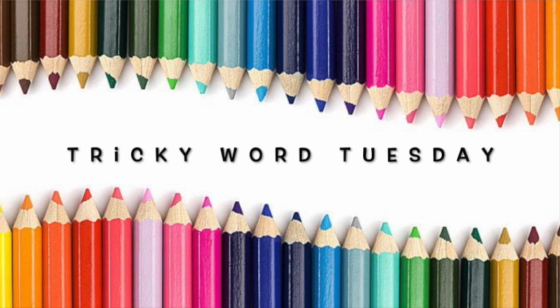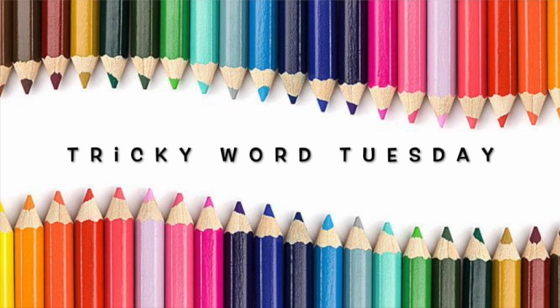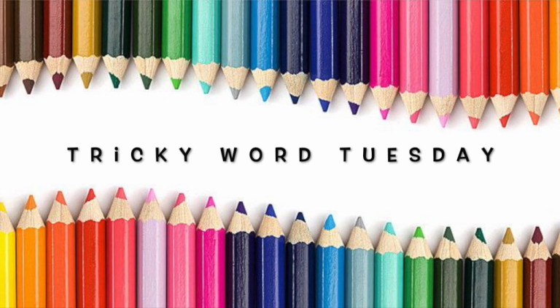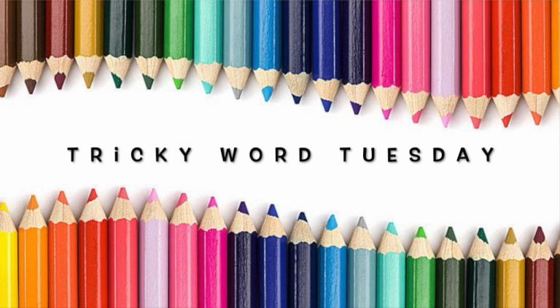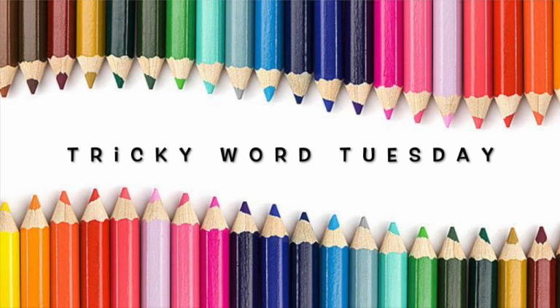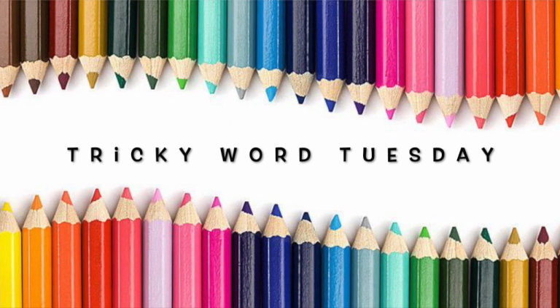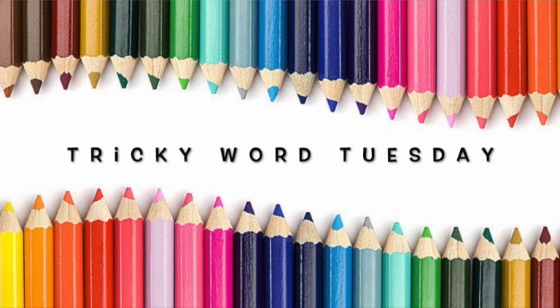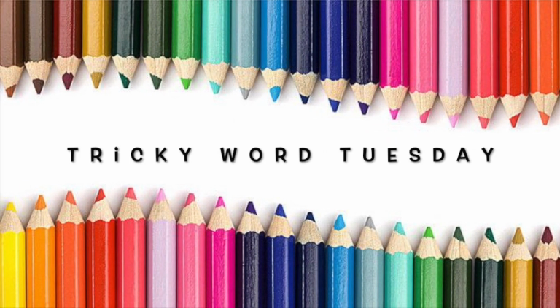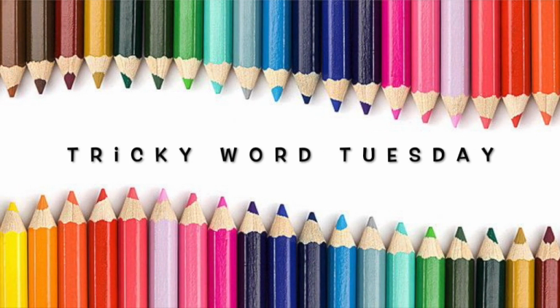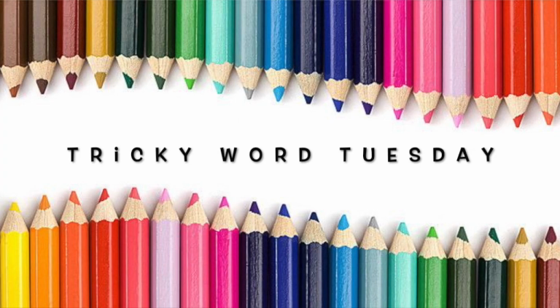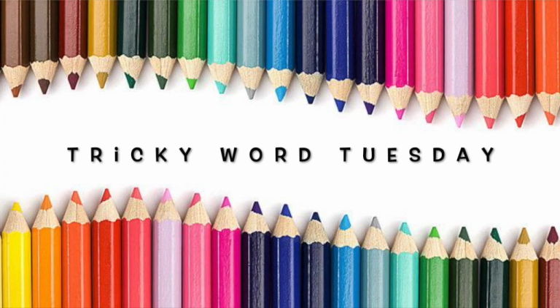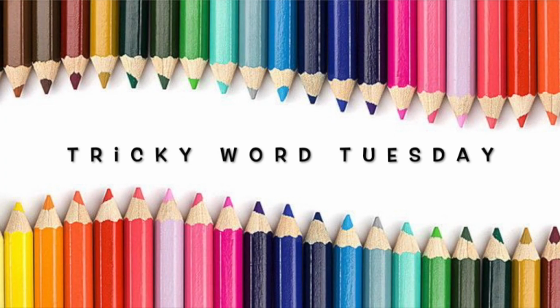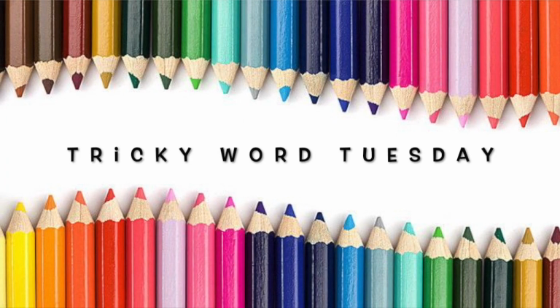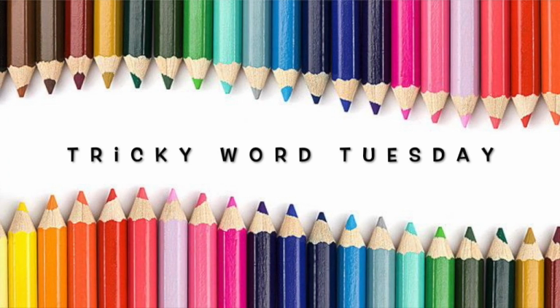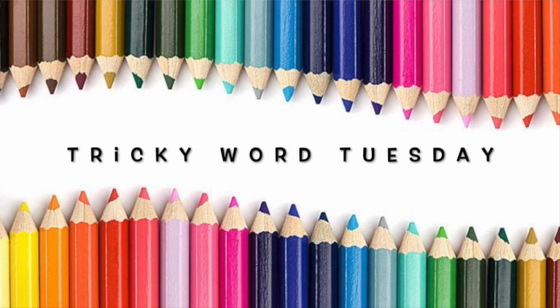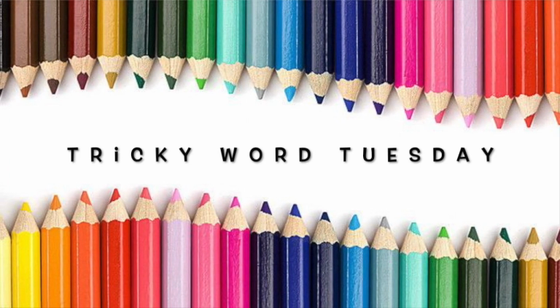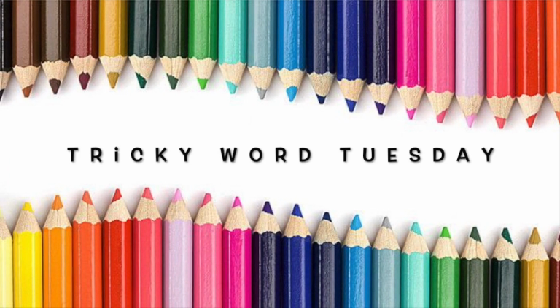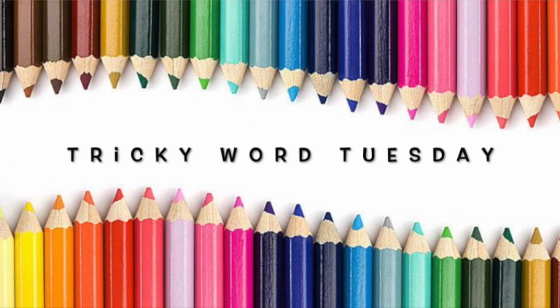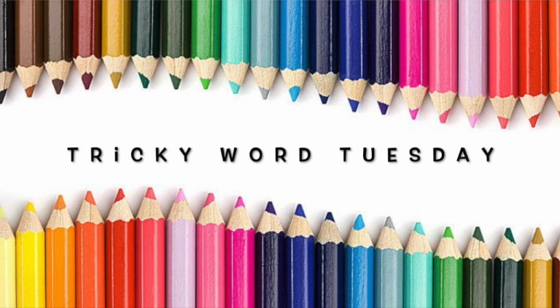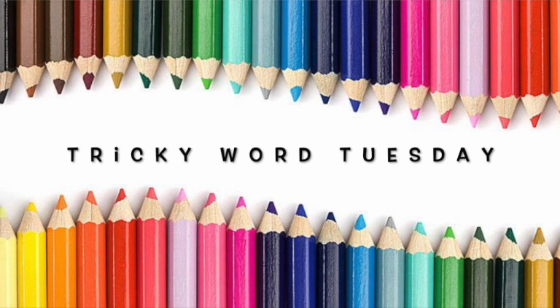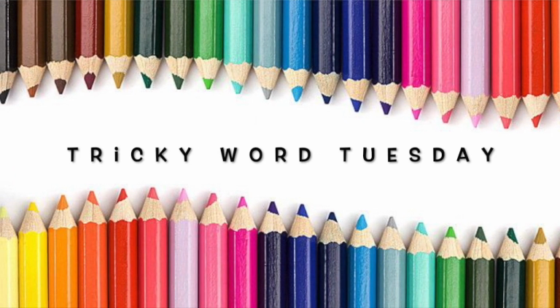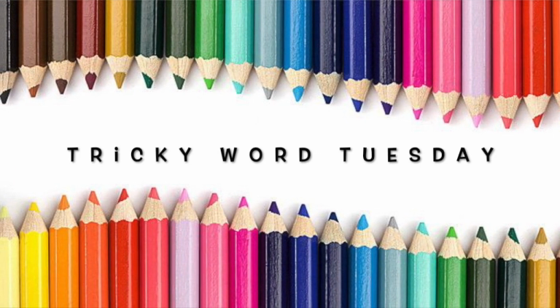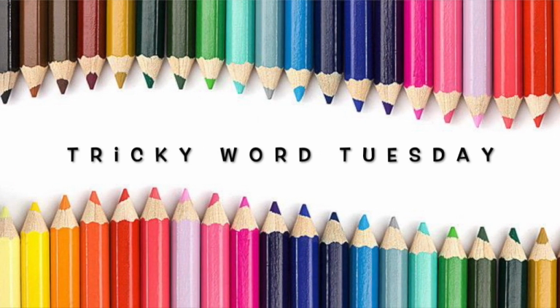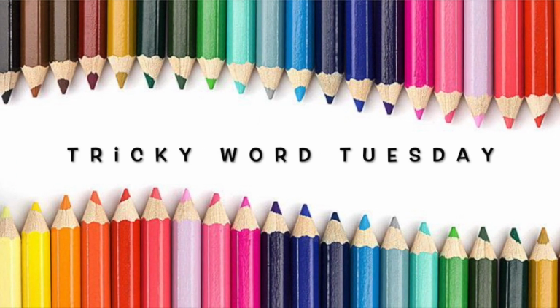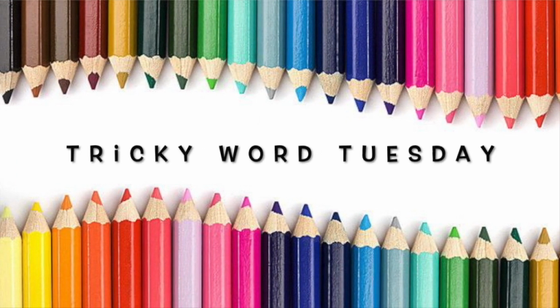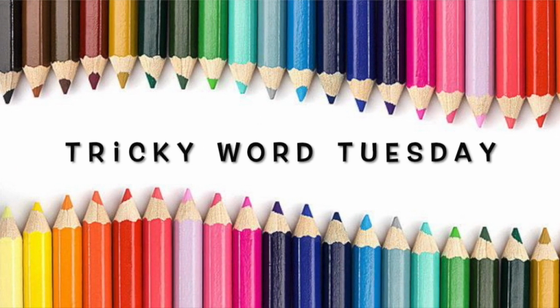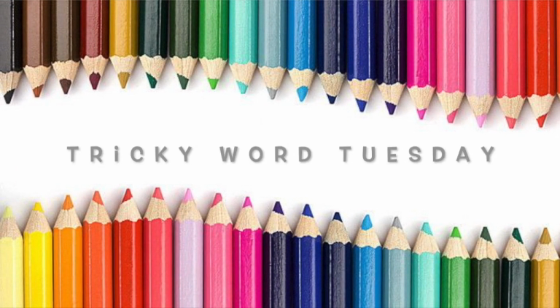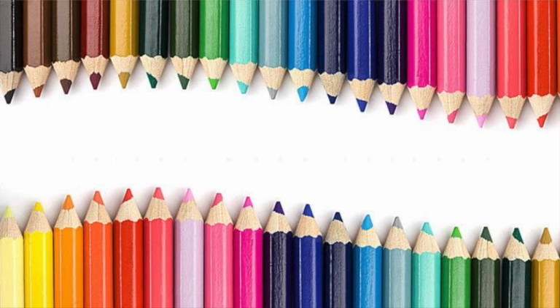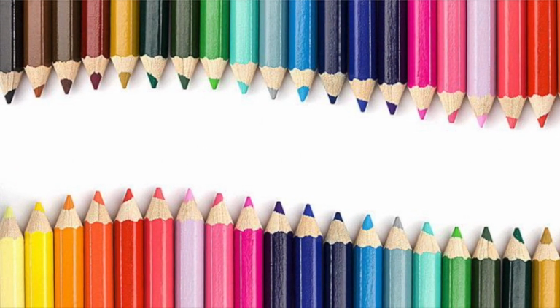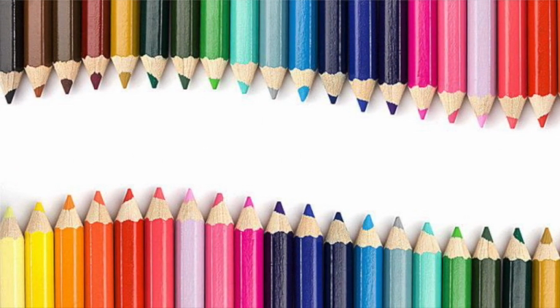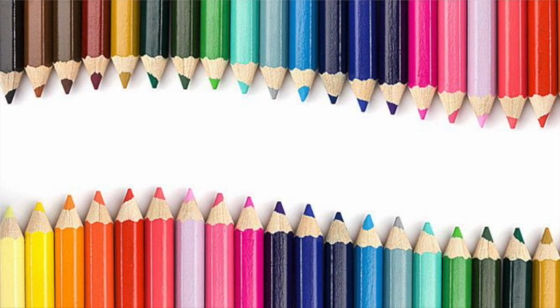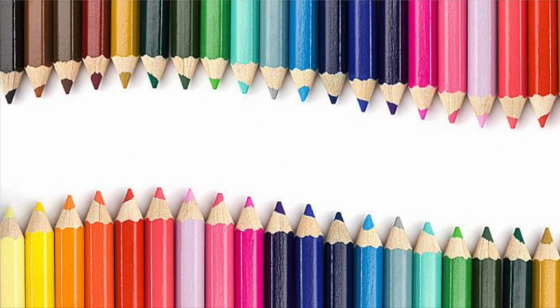These tricky words. Don't let them trick you. They are just tricky words. Don't let them trick you.